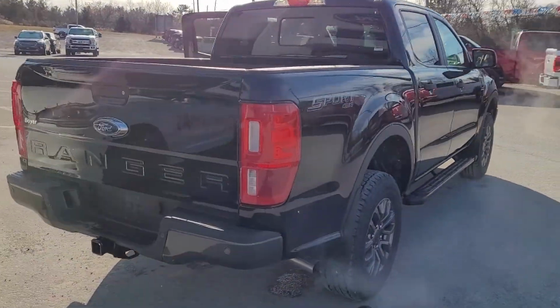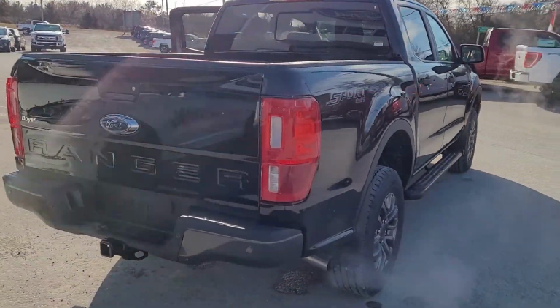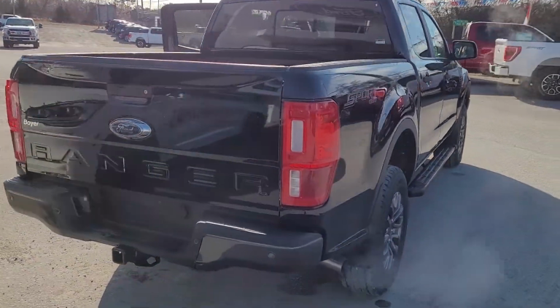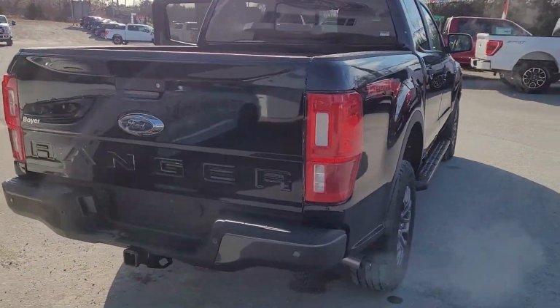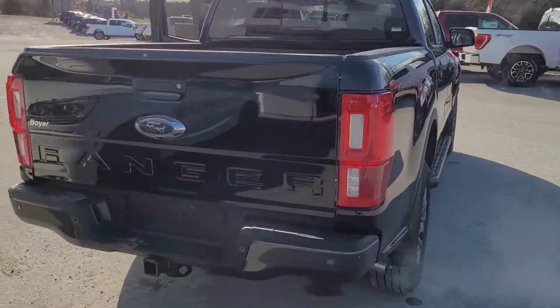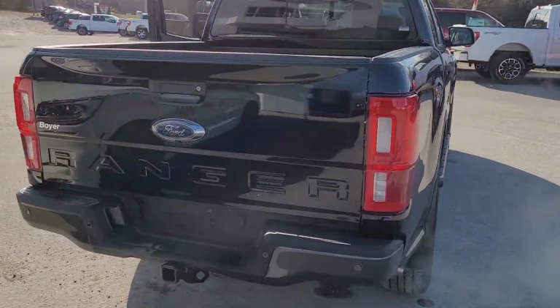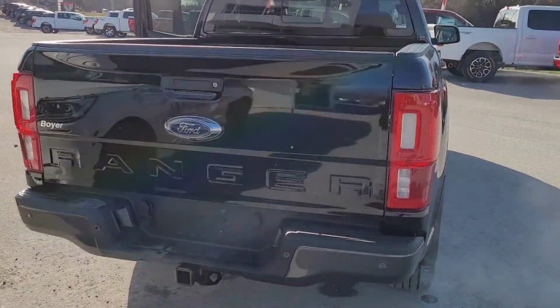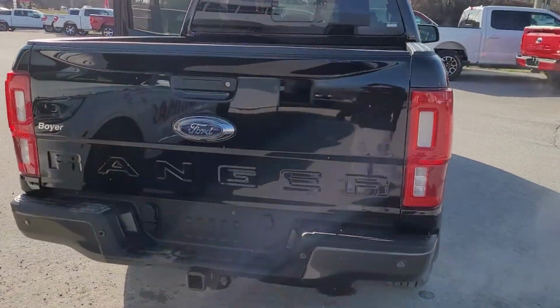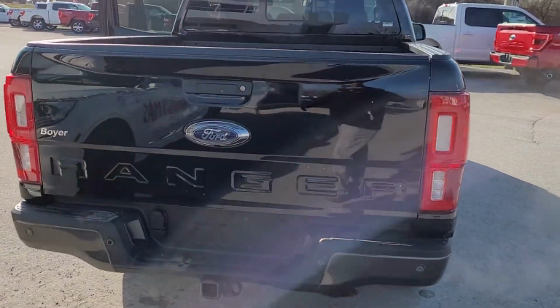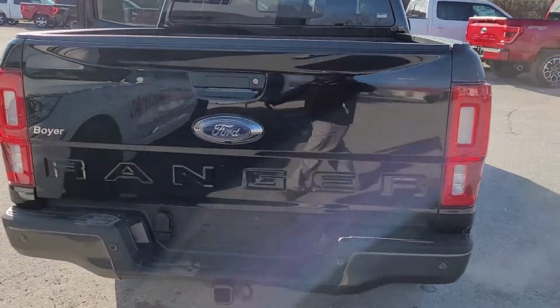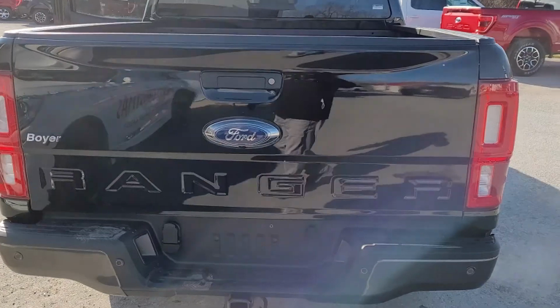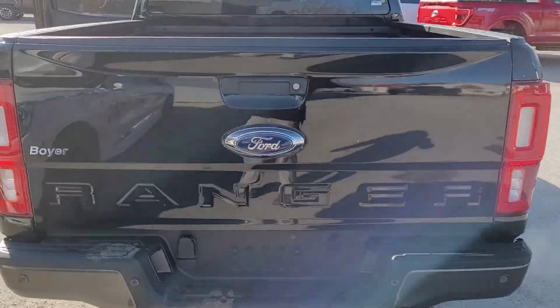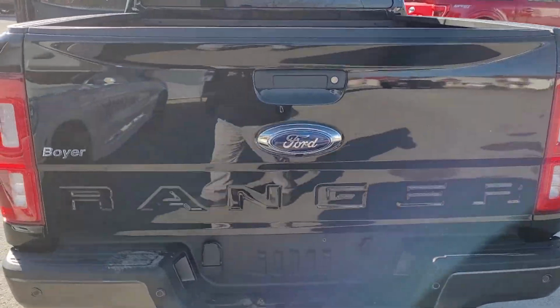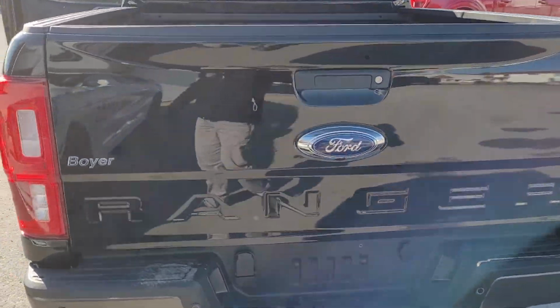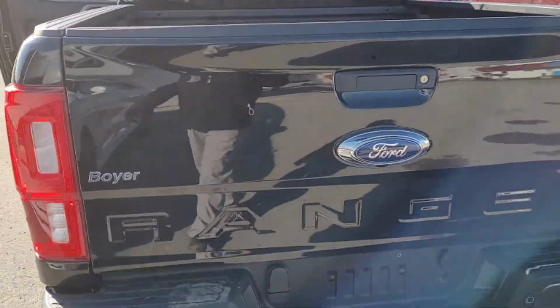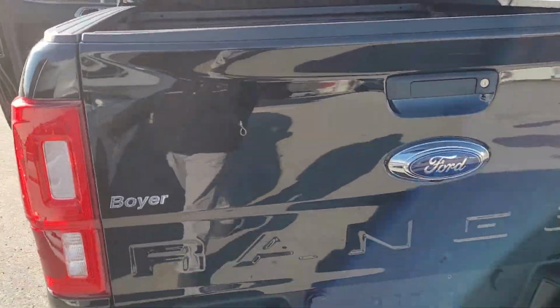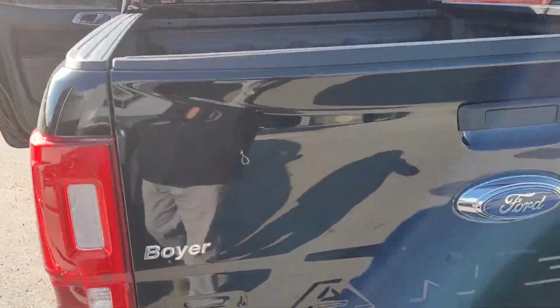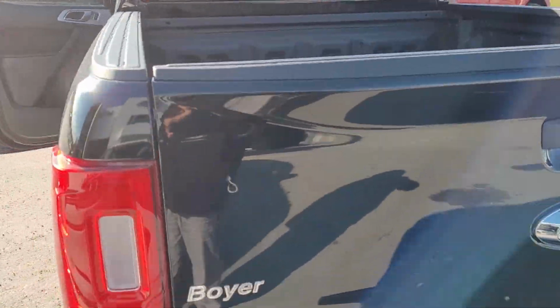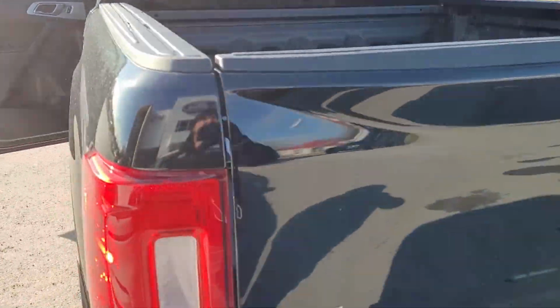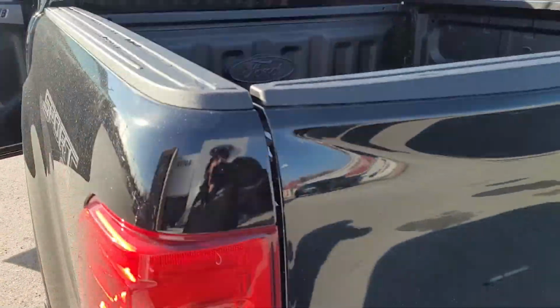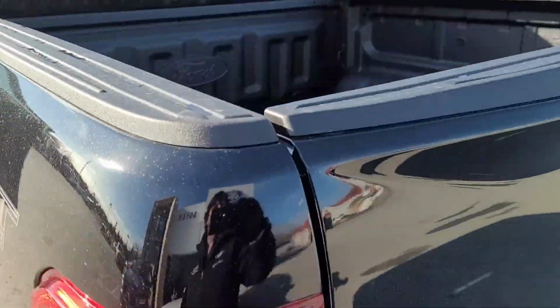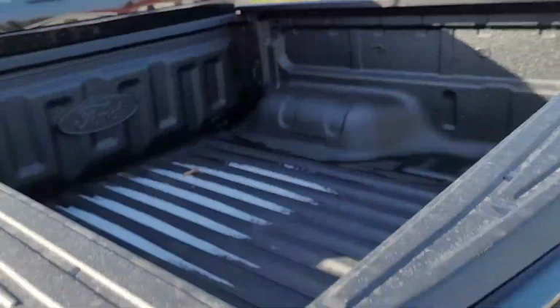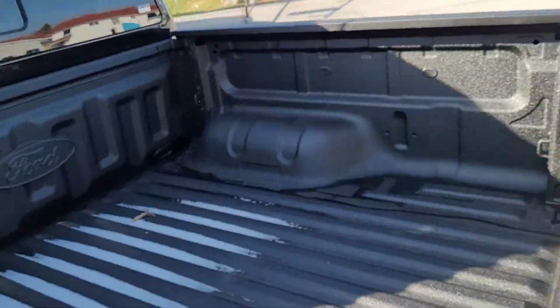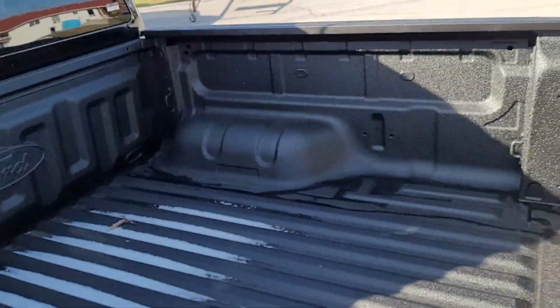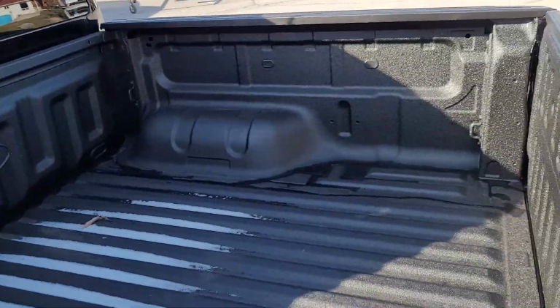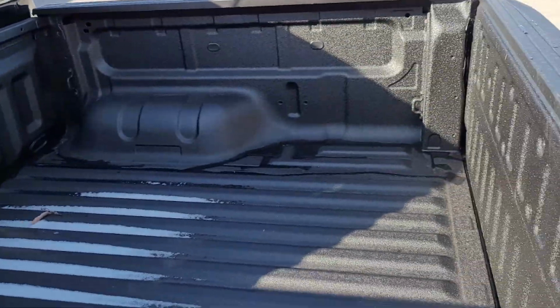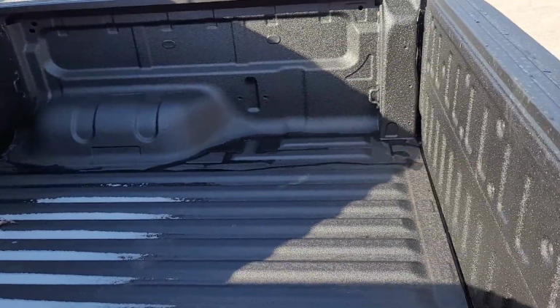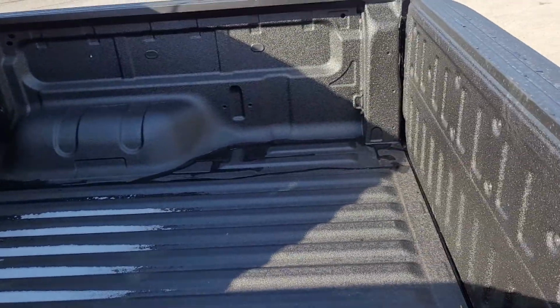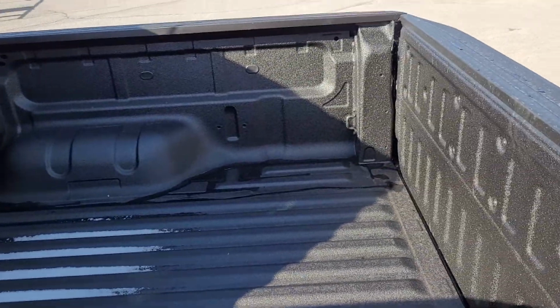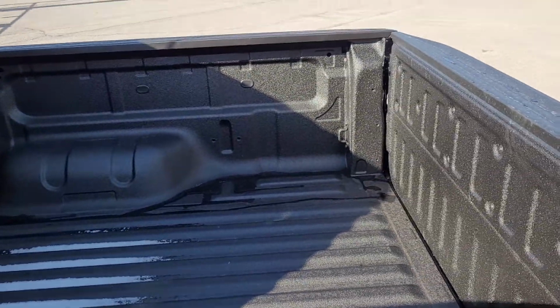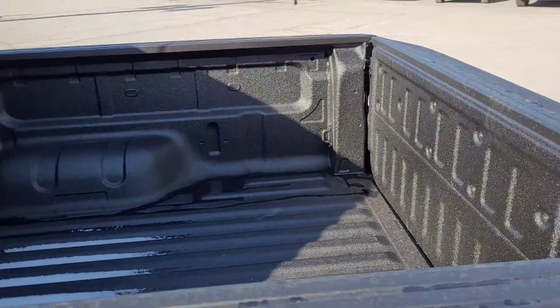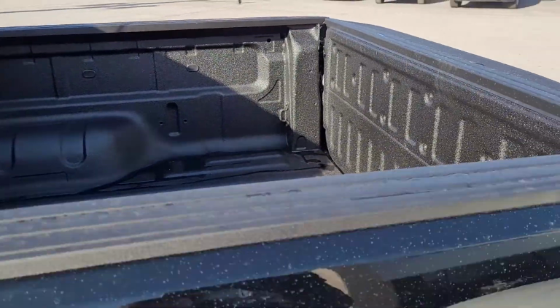It's got backup sensors, backup camera, and a spray-in bed liner in this guy.